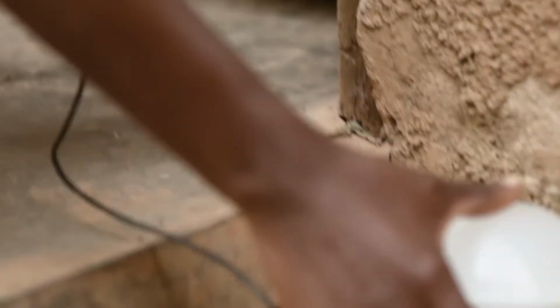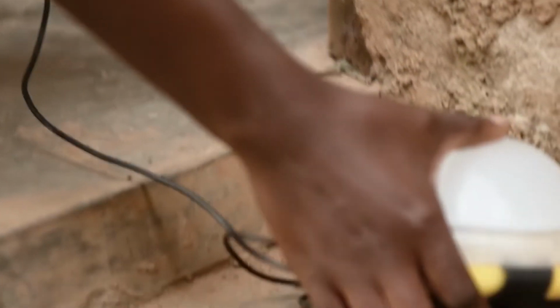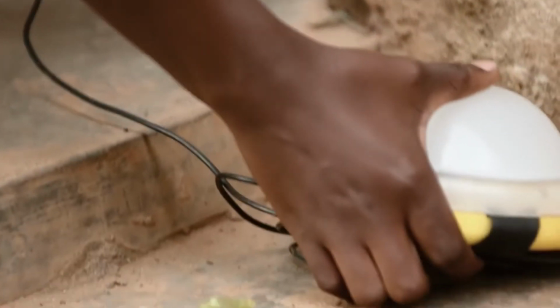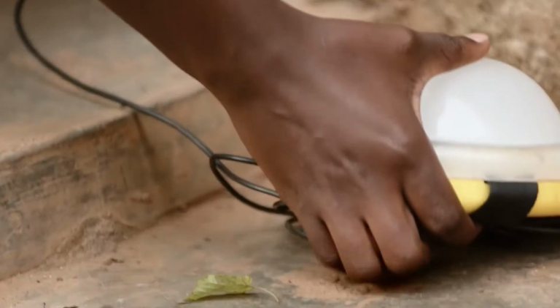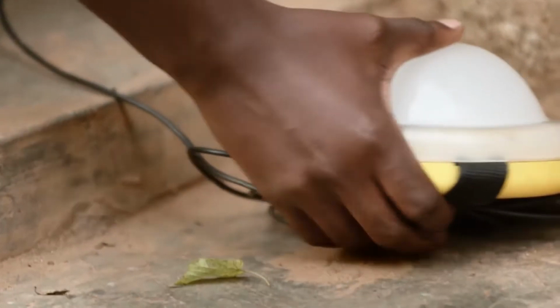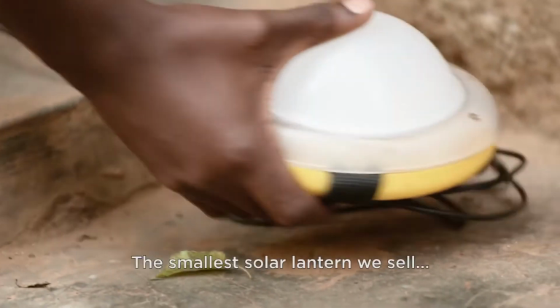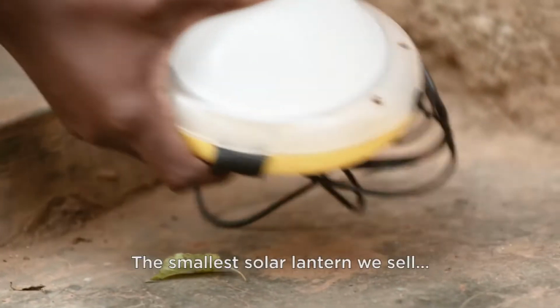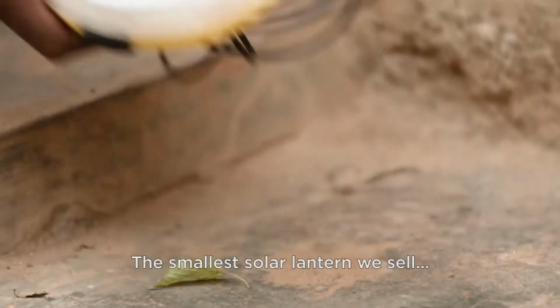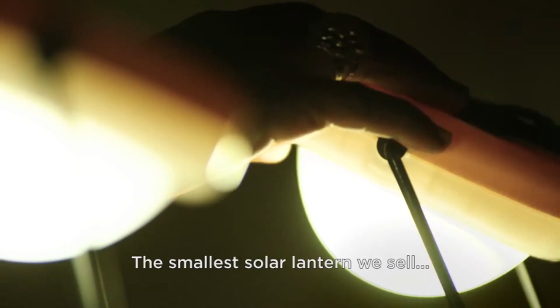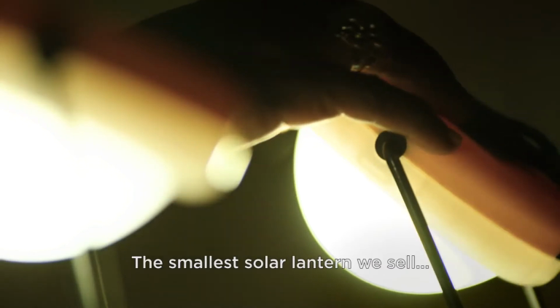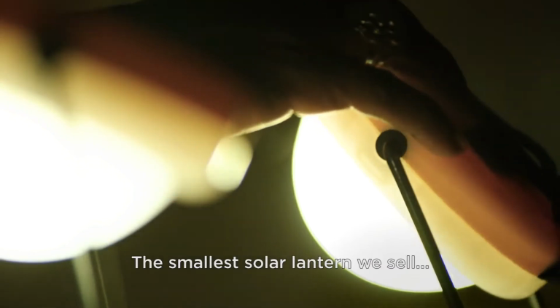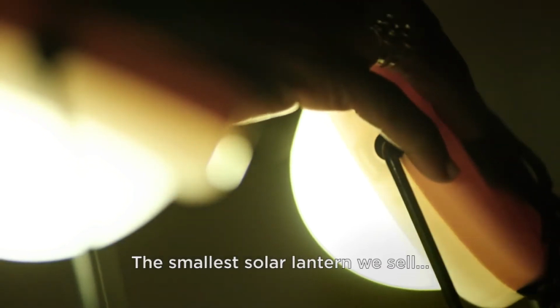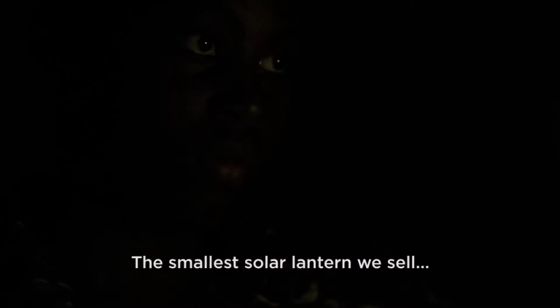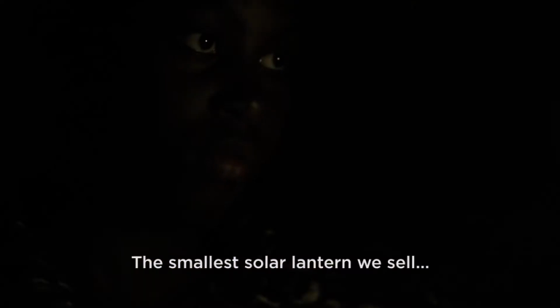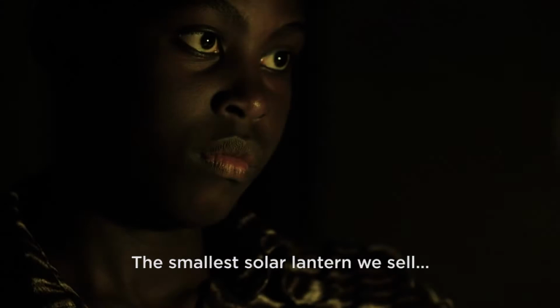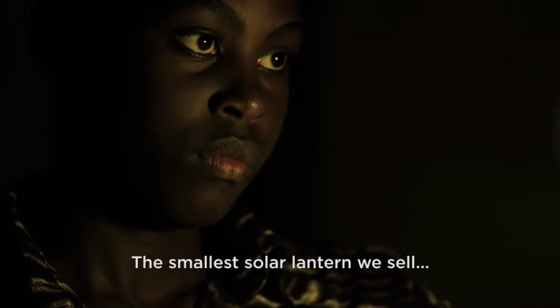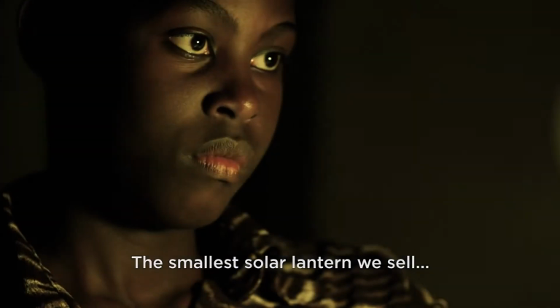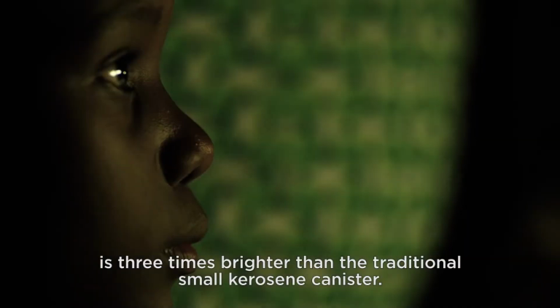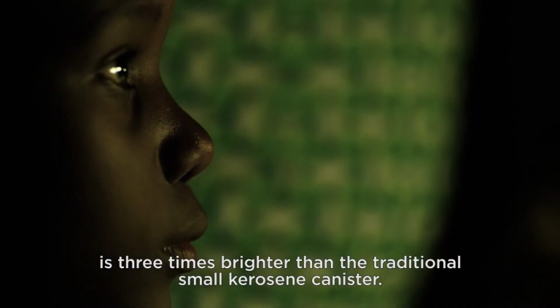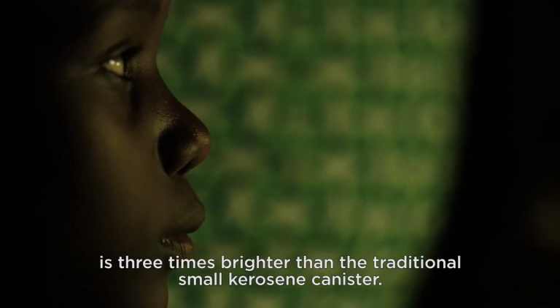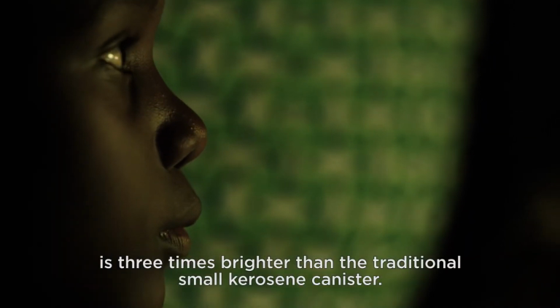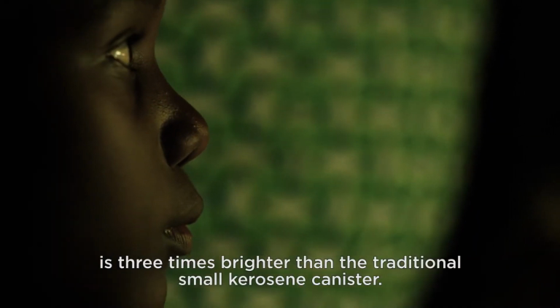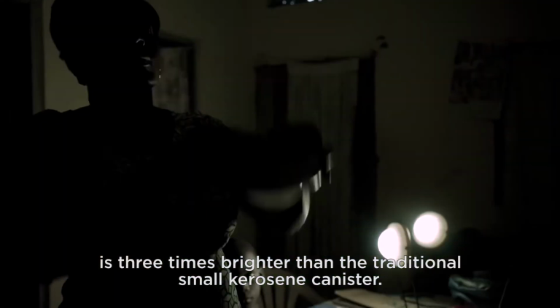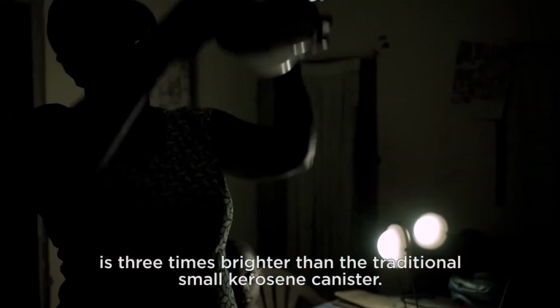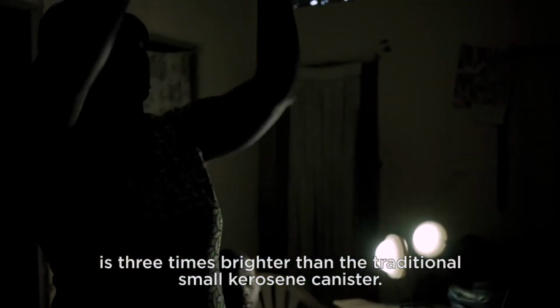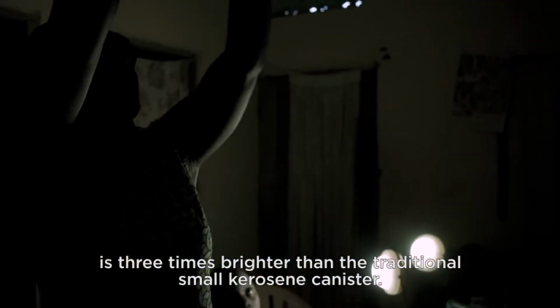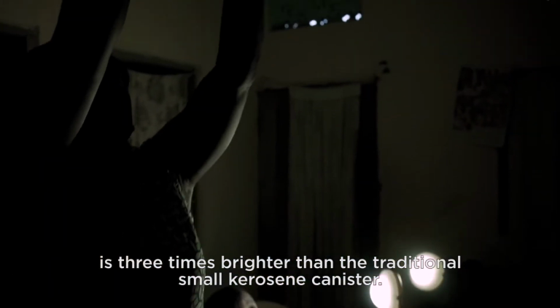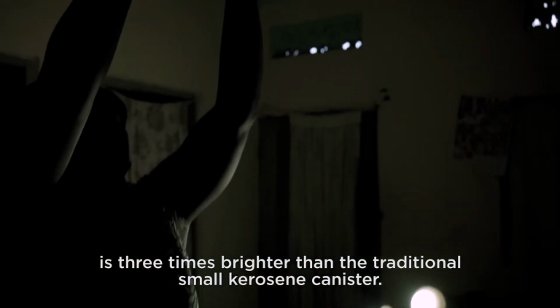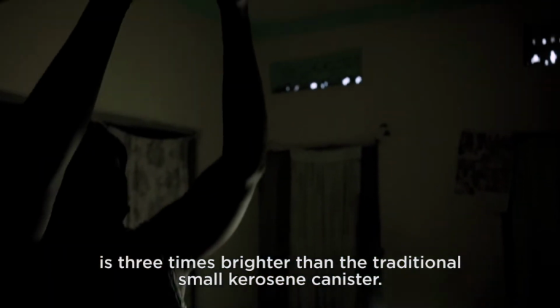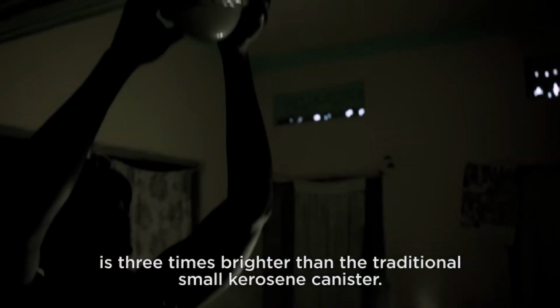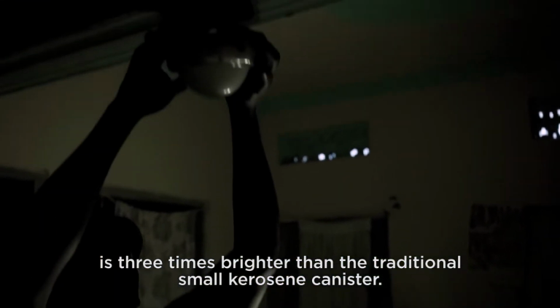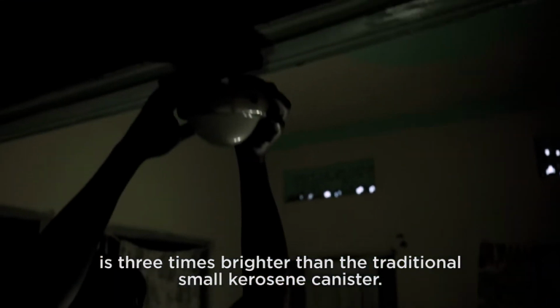The smallest solar lantern we sell is three times brighter than the traditional small kerosene canister.